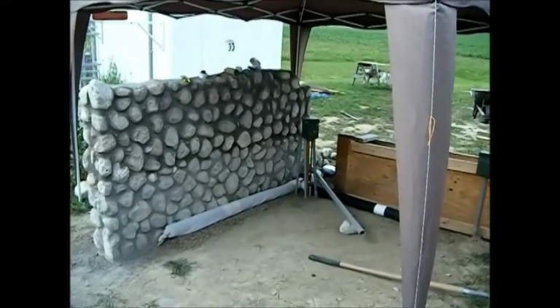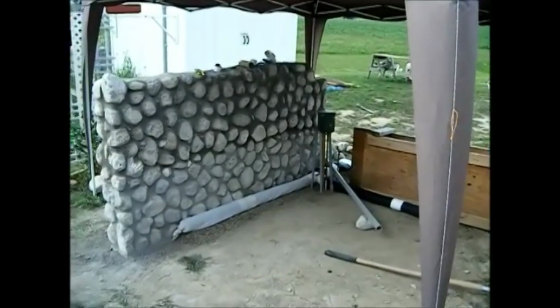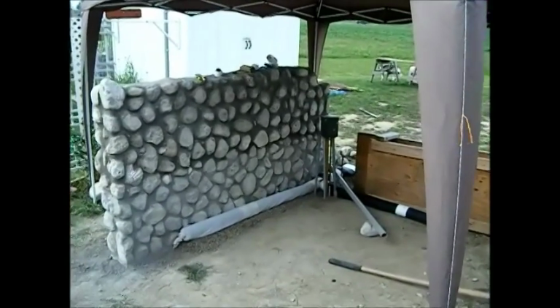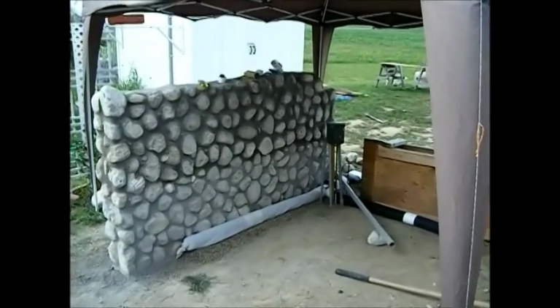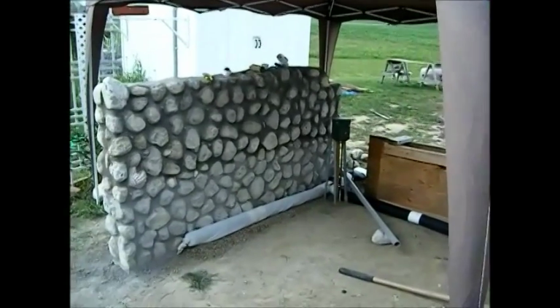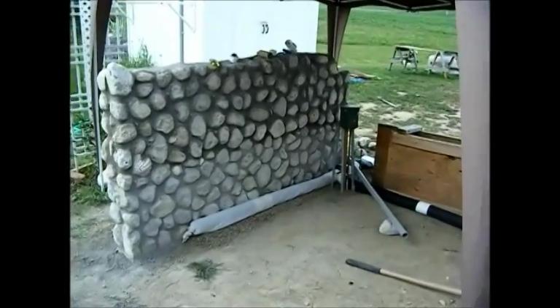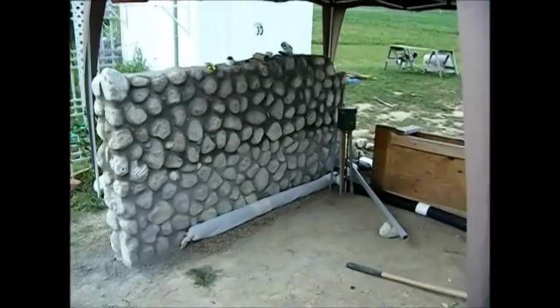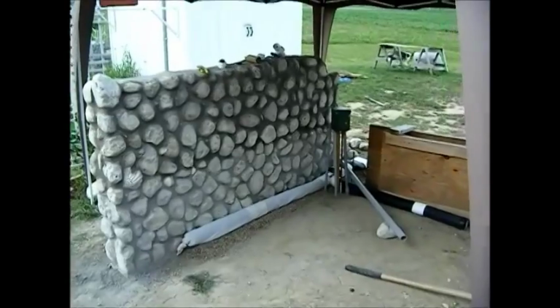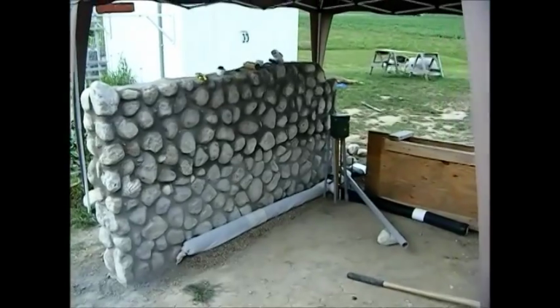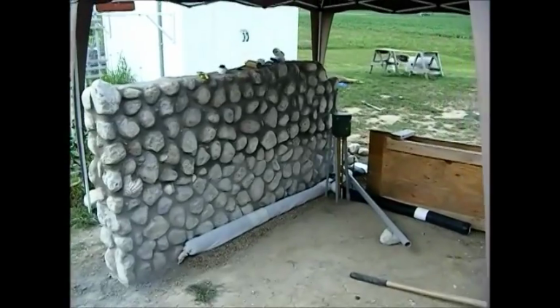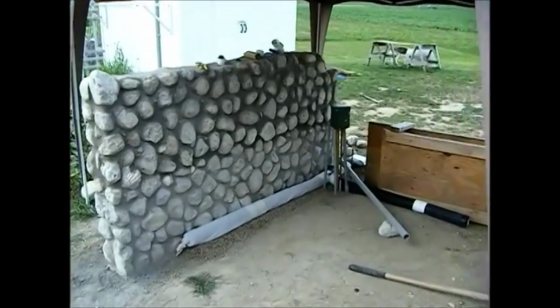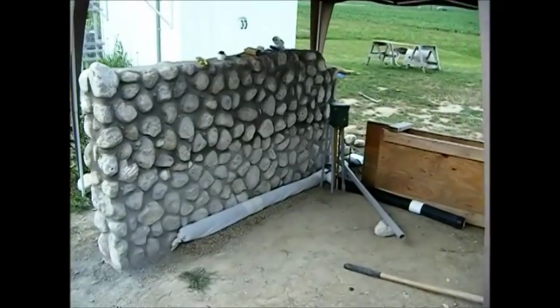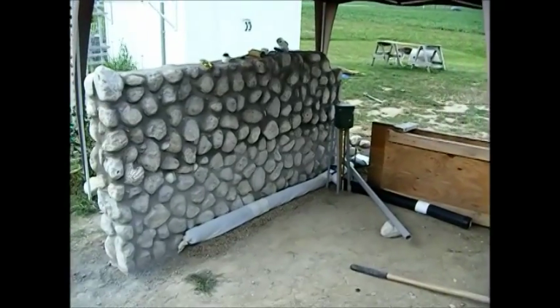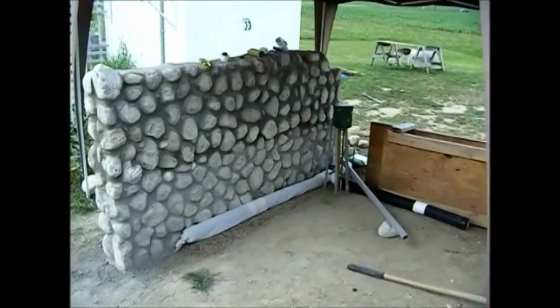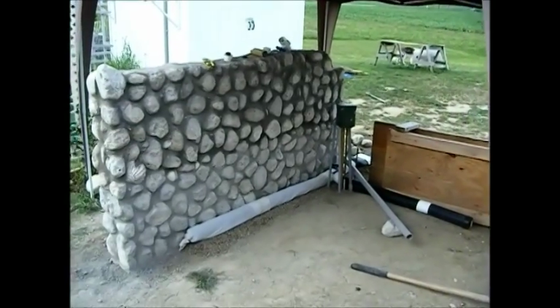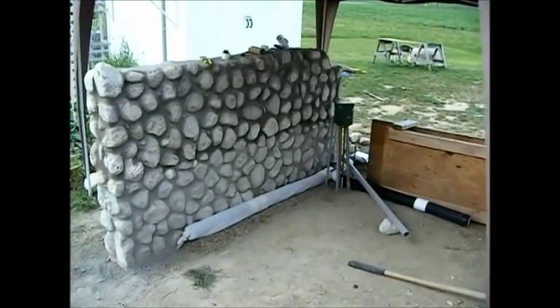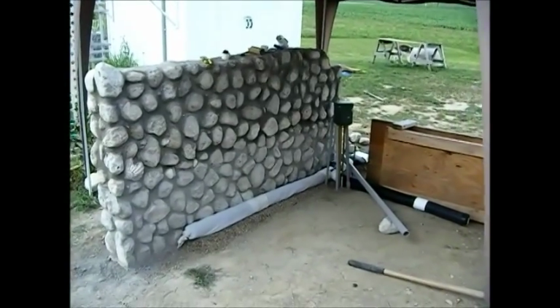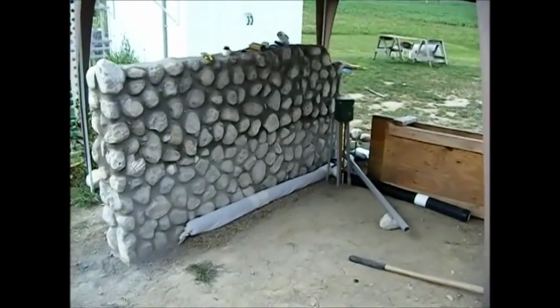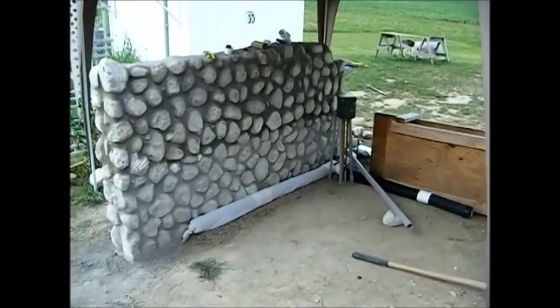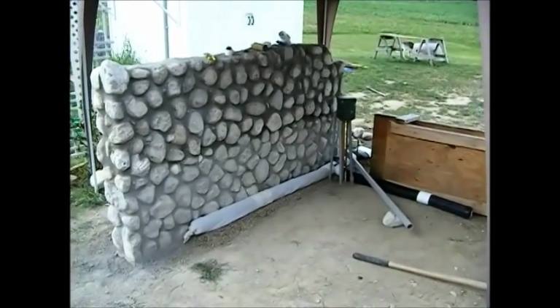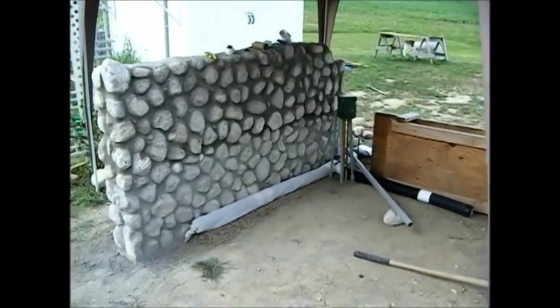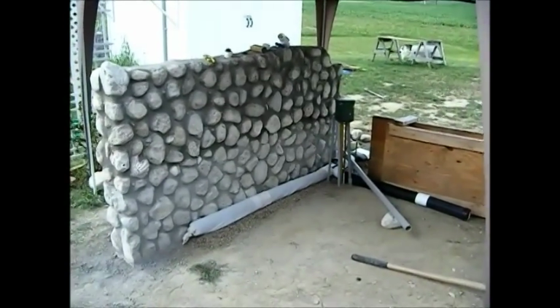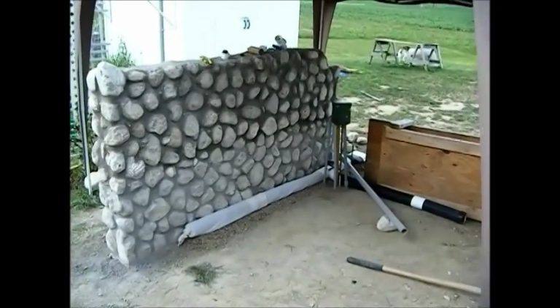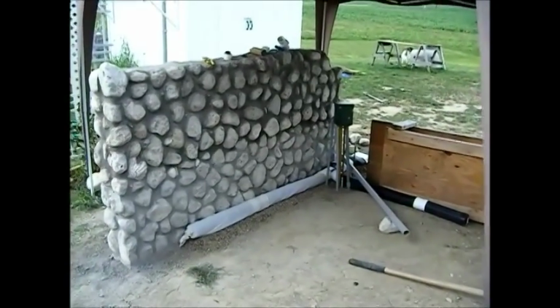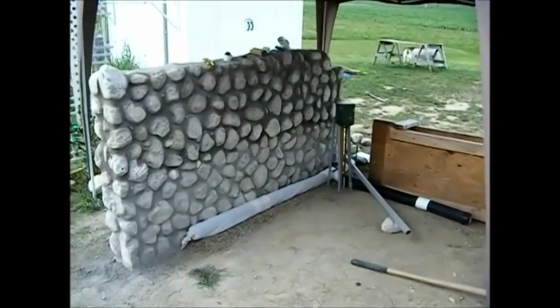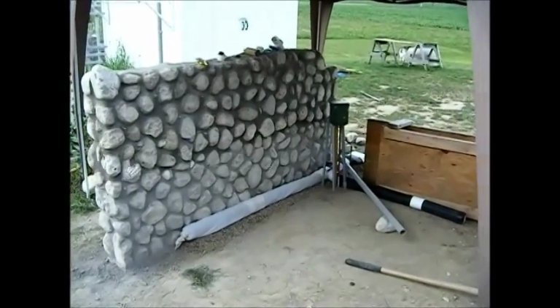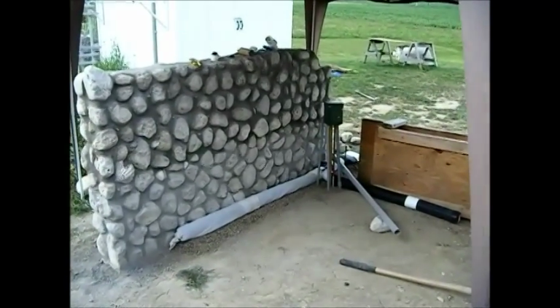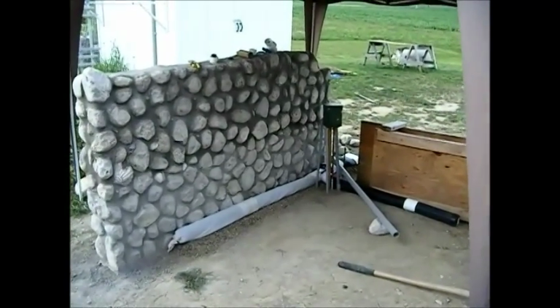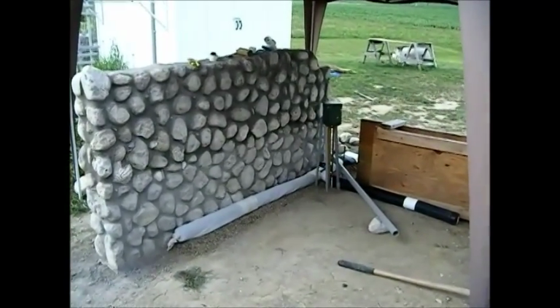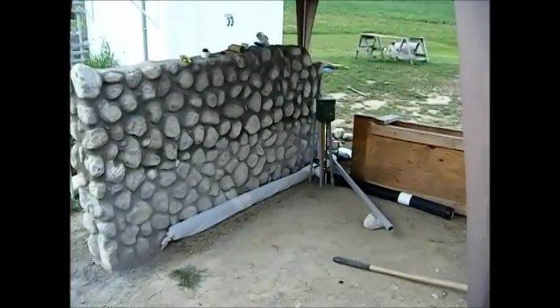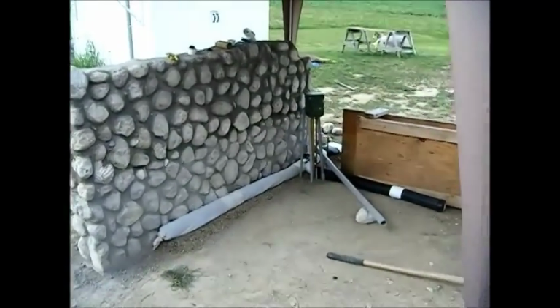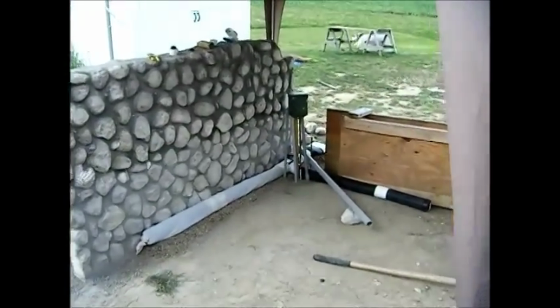Hi, this is Chef and Builder Janie Pendleton. We are back for part four of how to build a slip form wall.